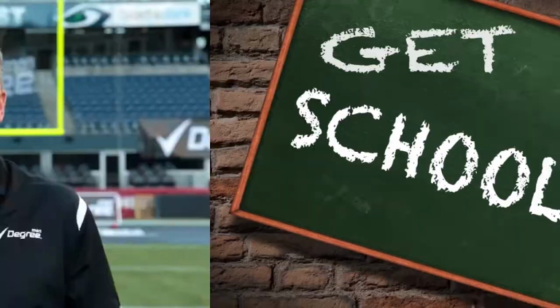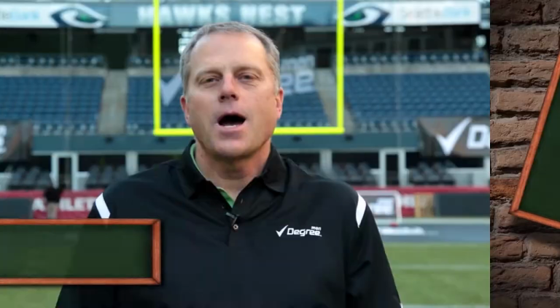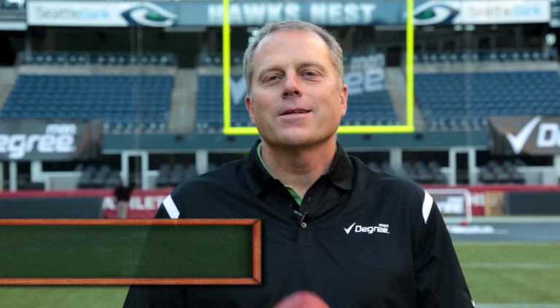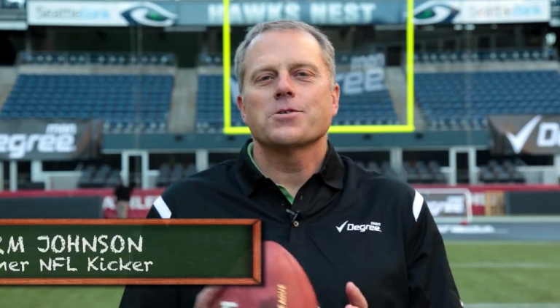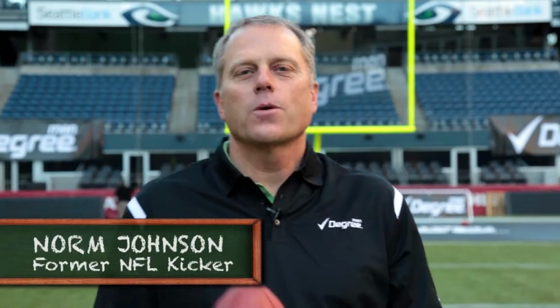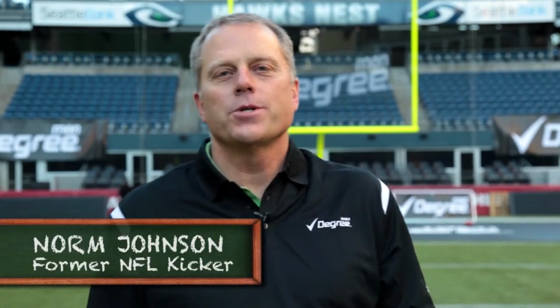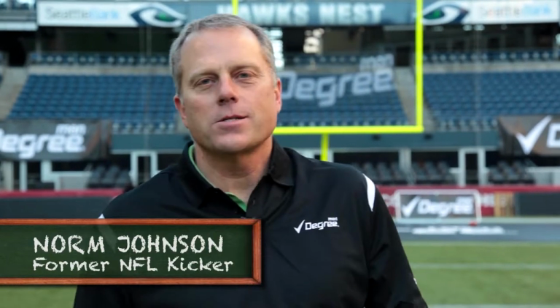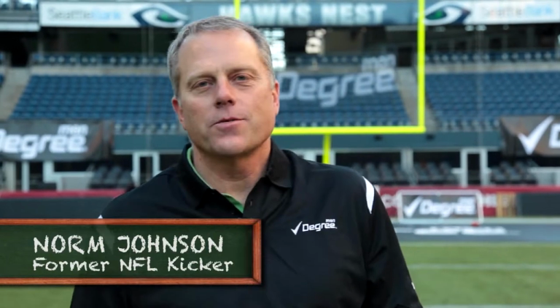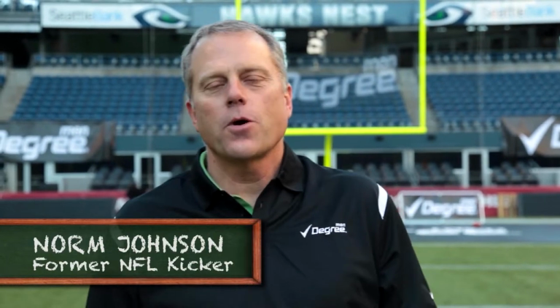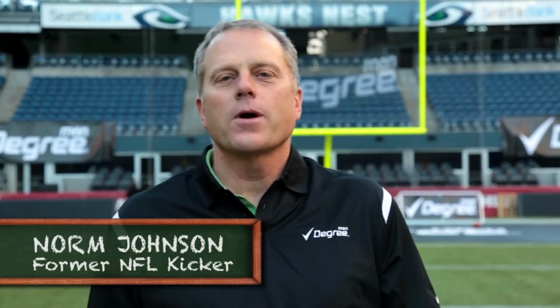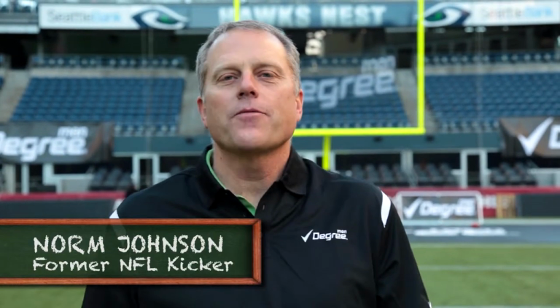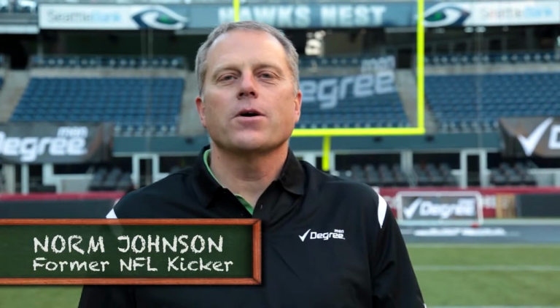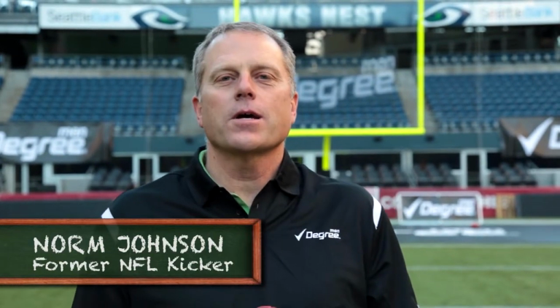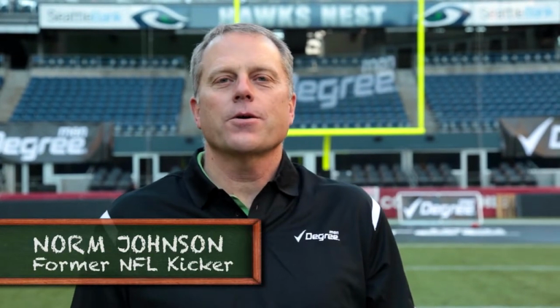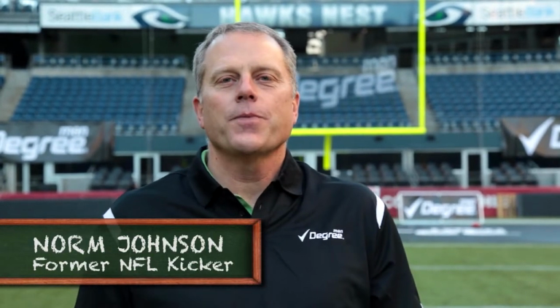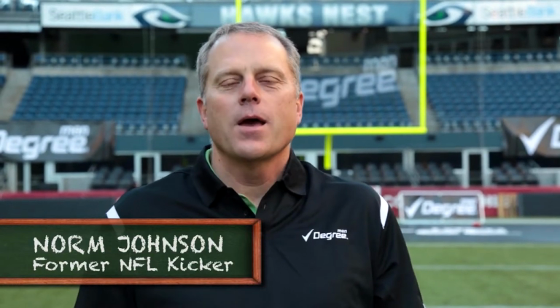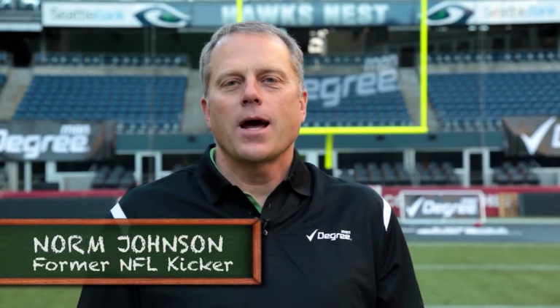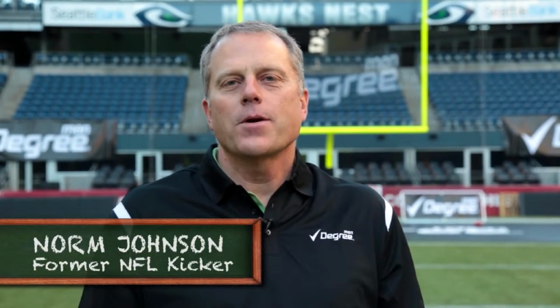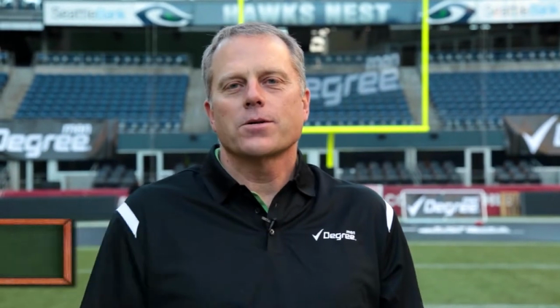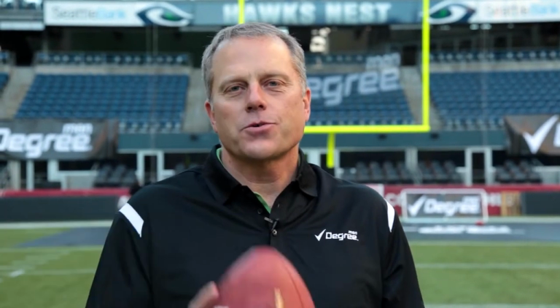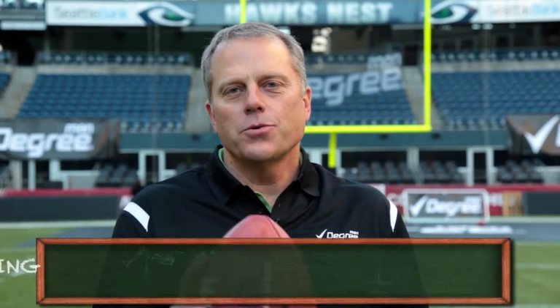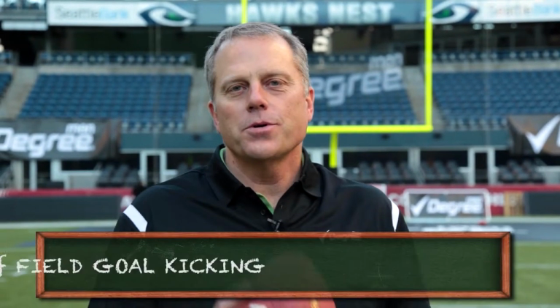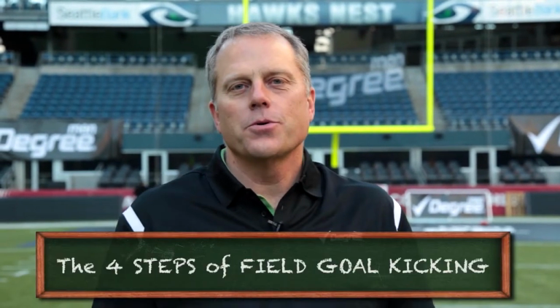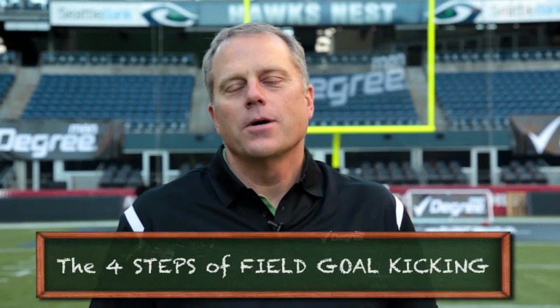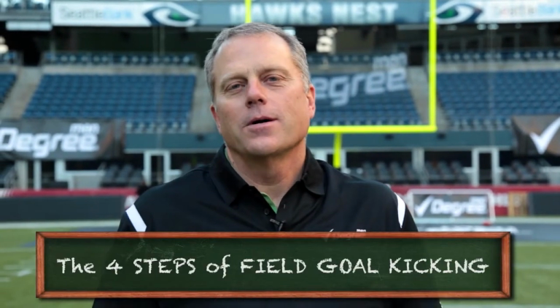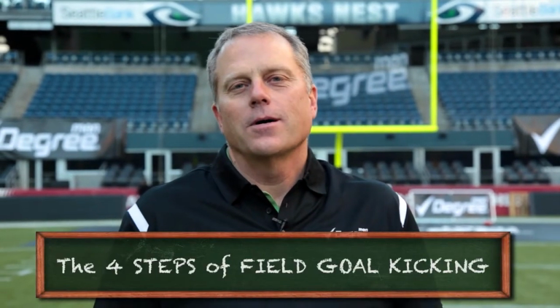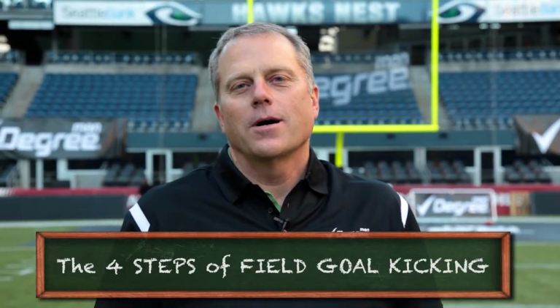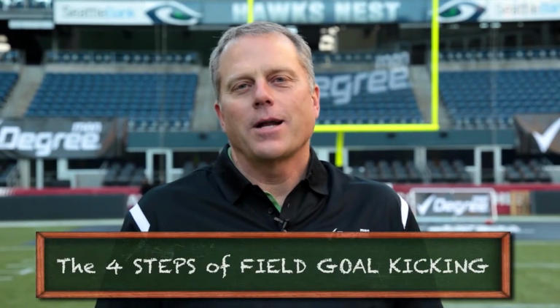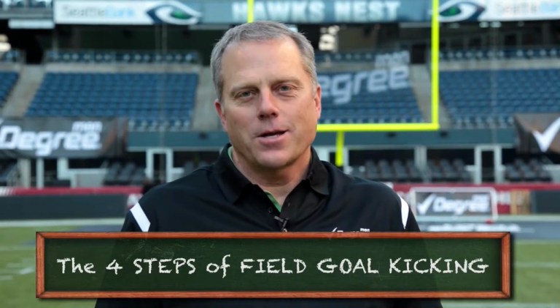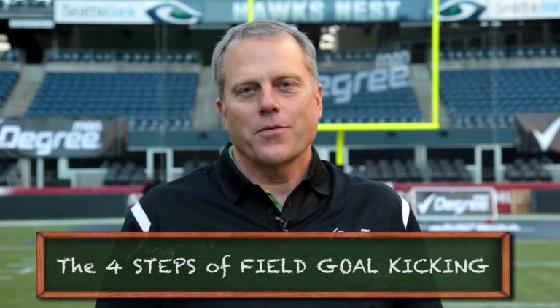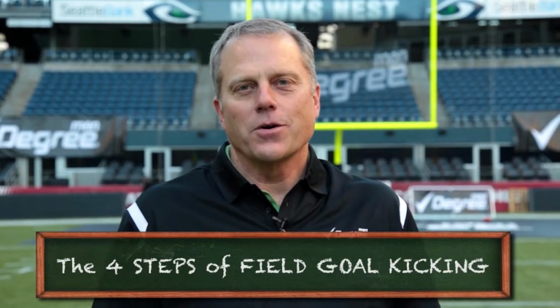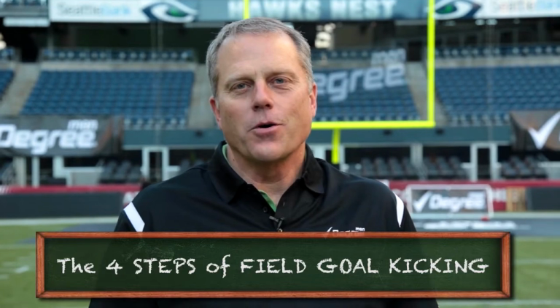Hi, this is Norm Johnson, former NFL kicker, and I'm here to school you on how to kick a field goal.